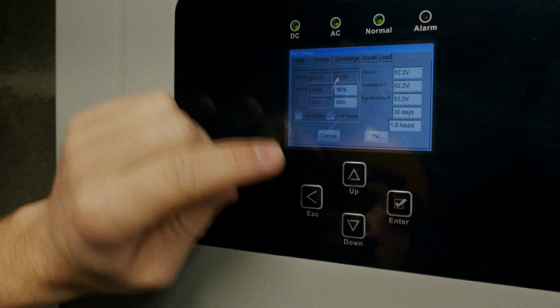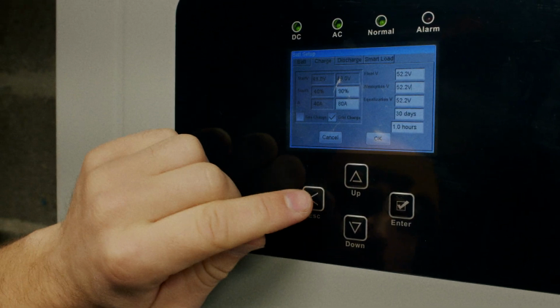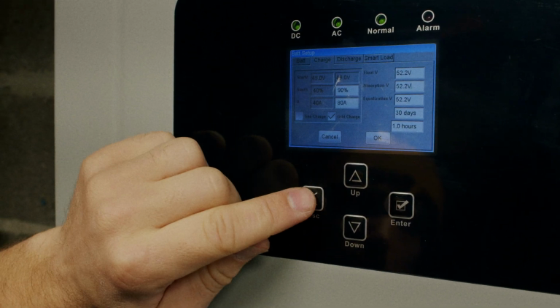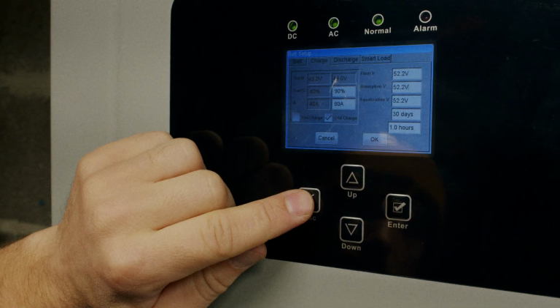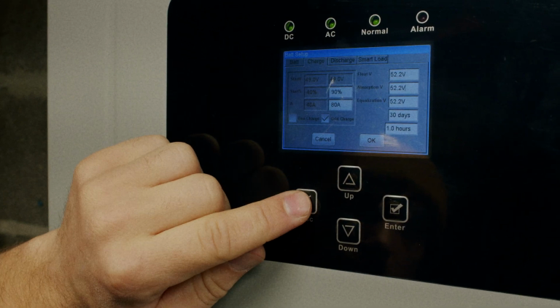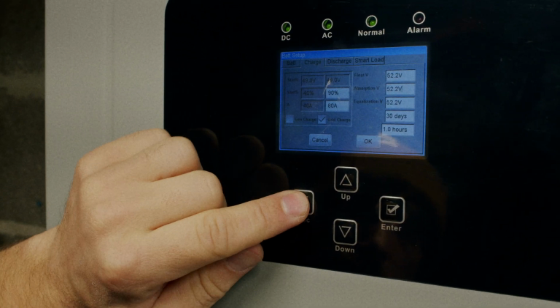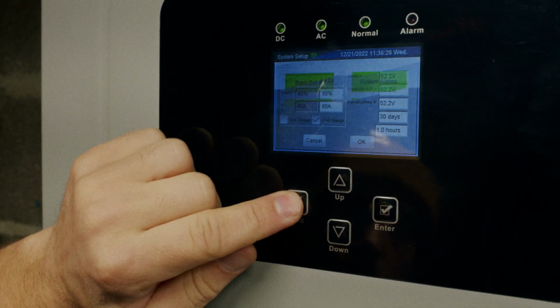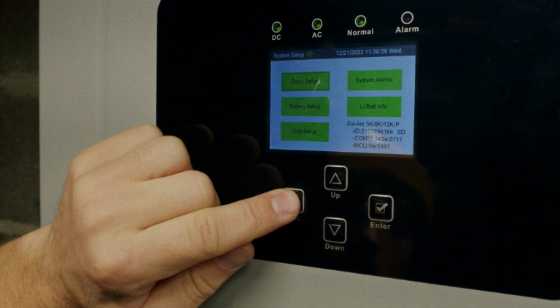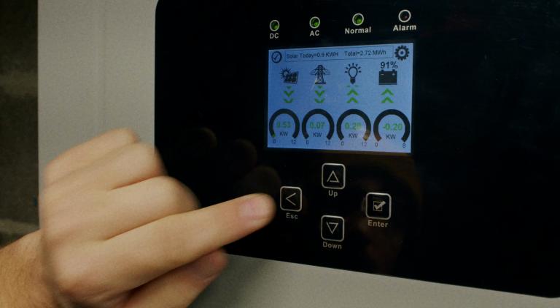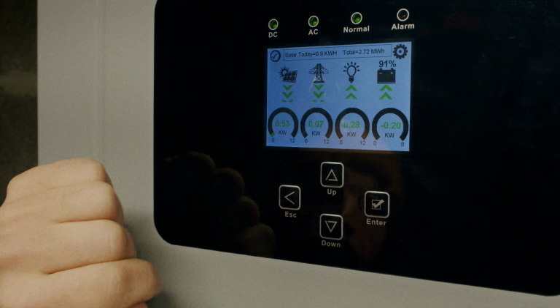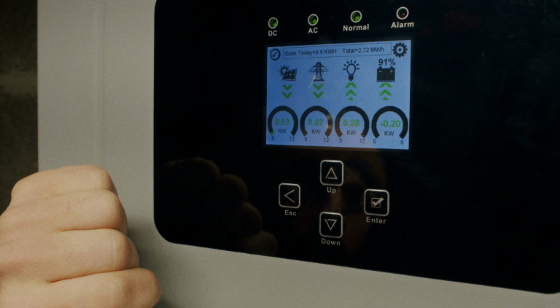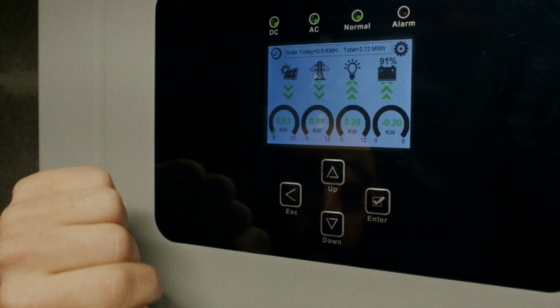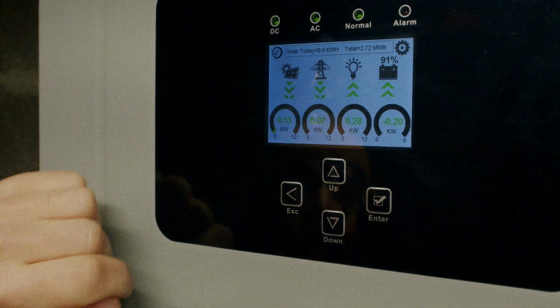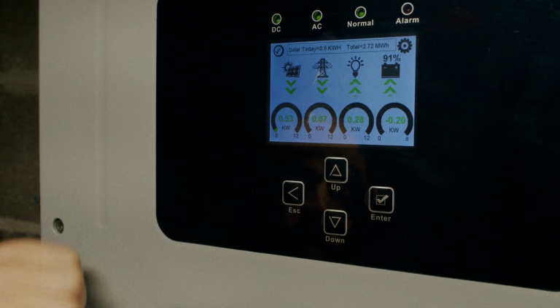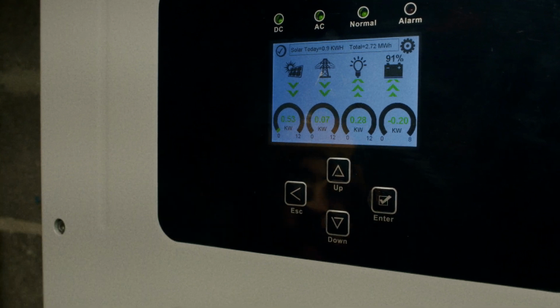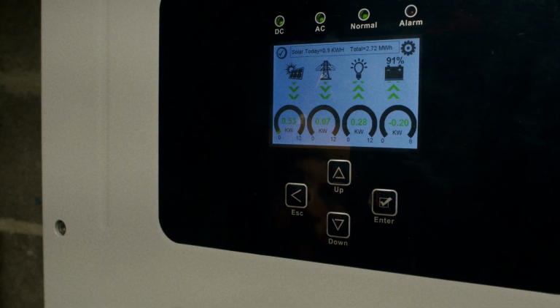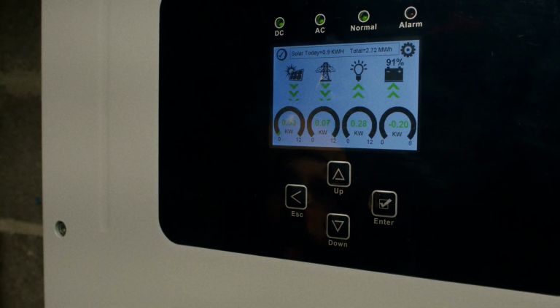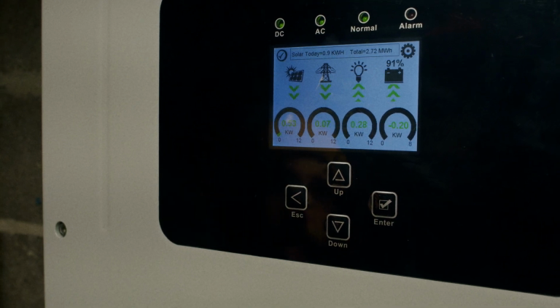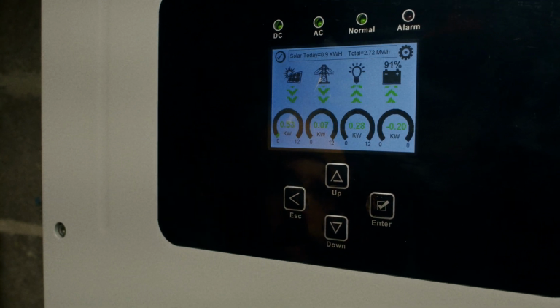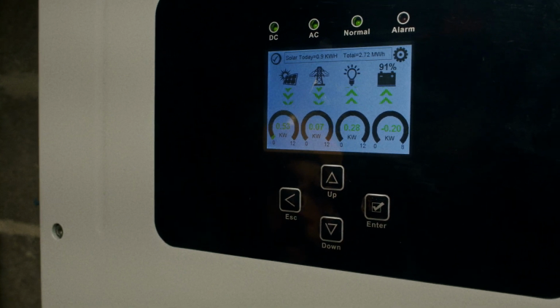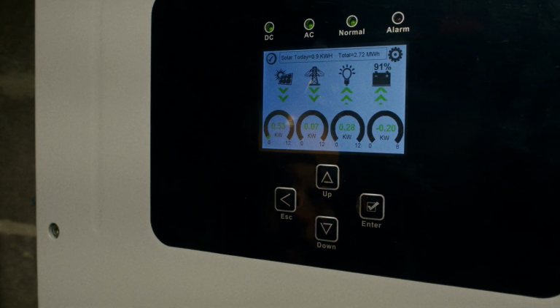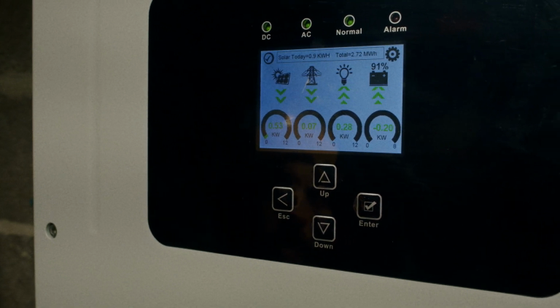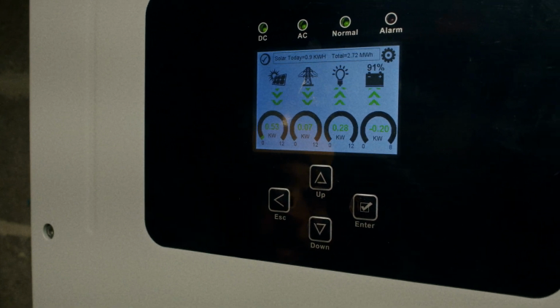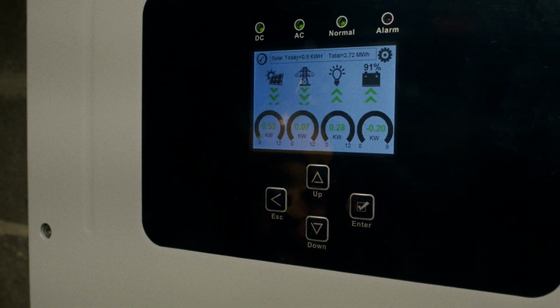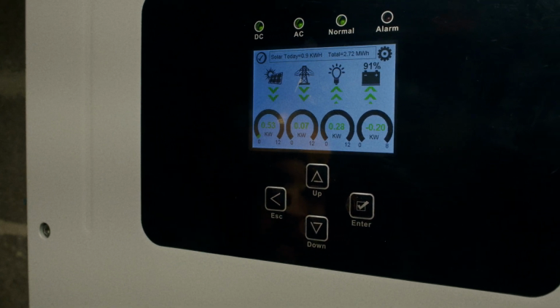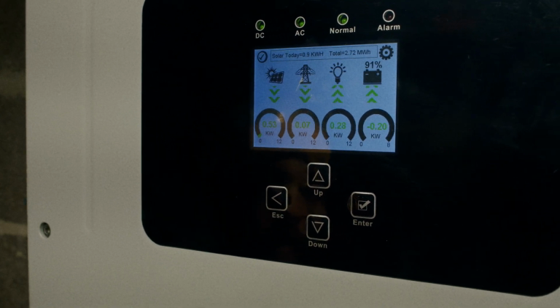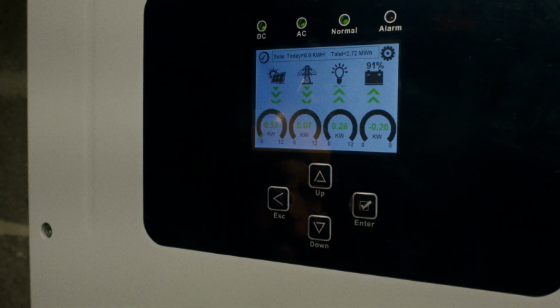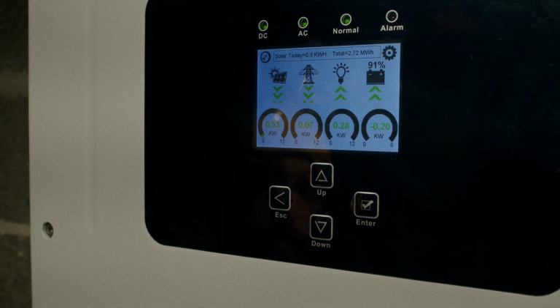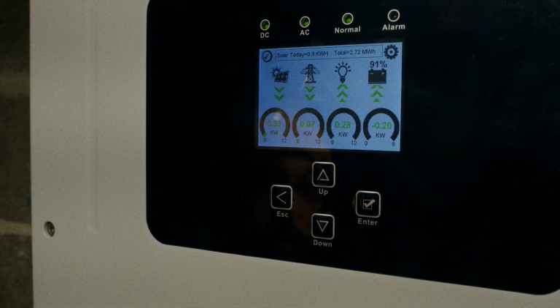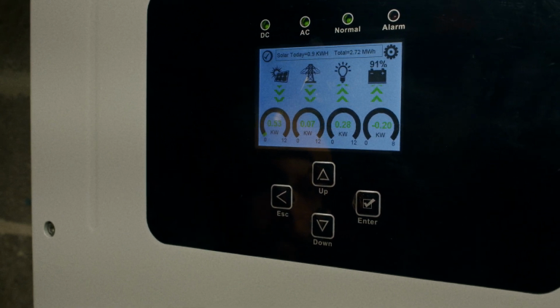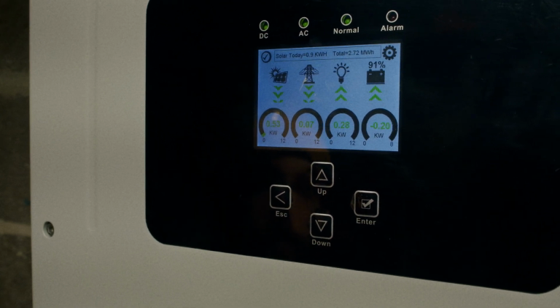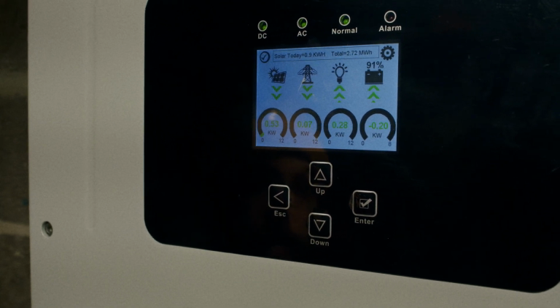Now we can go back to how we were previously using our battery.